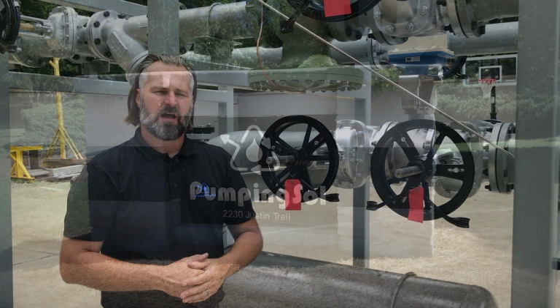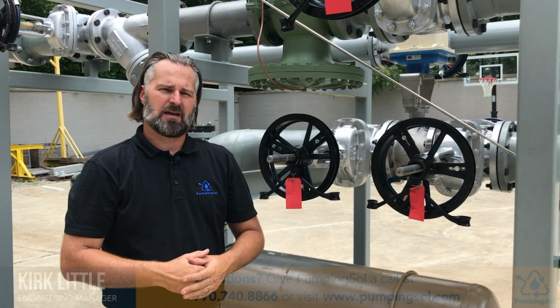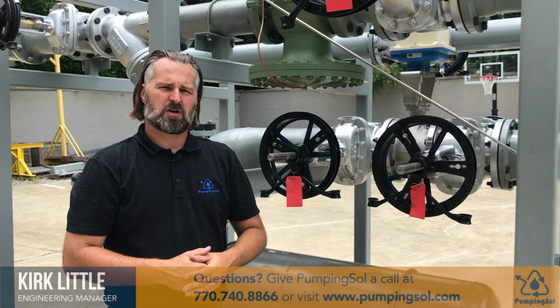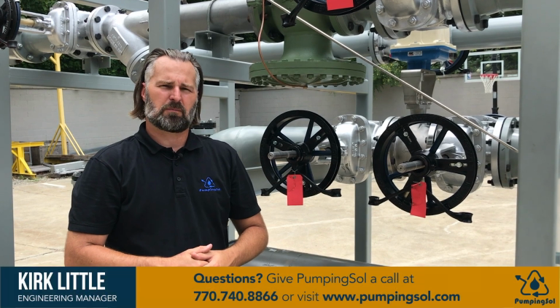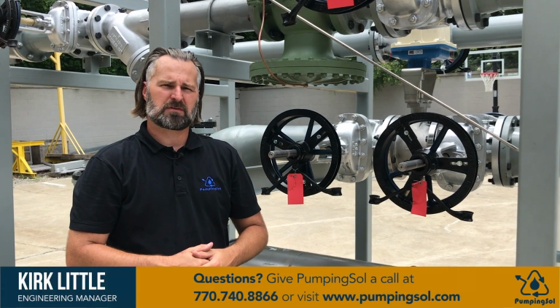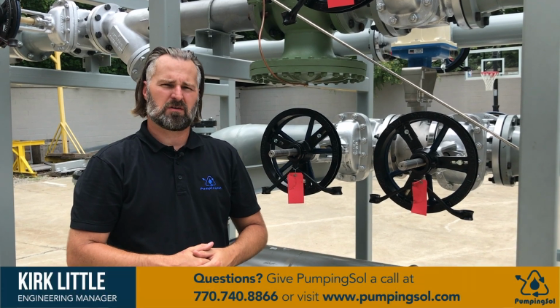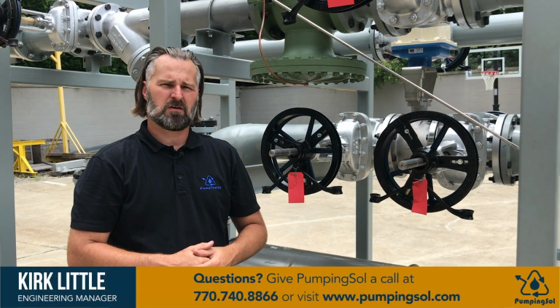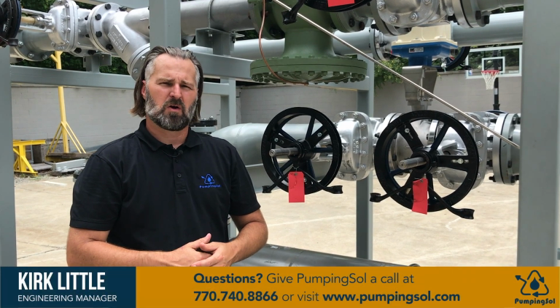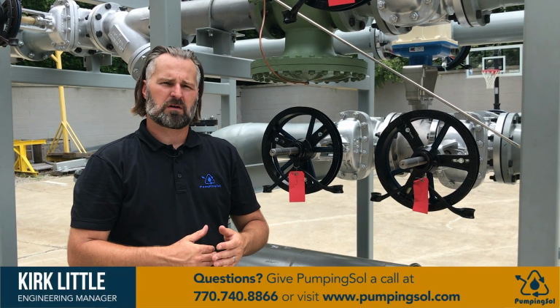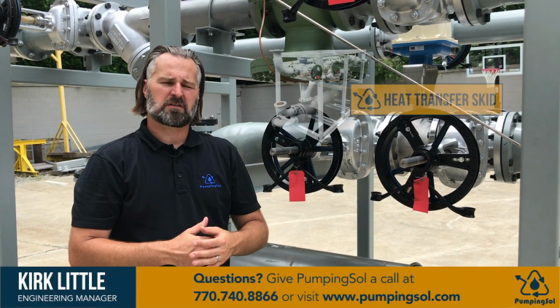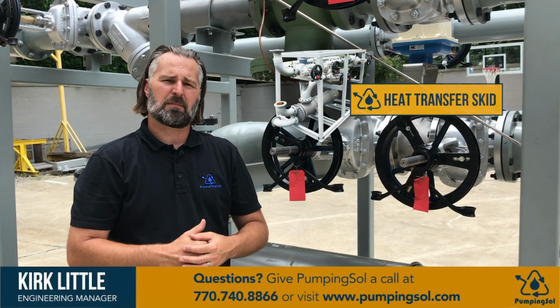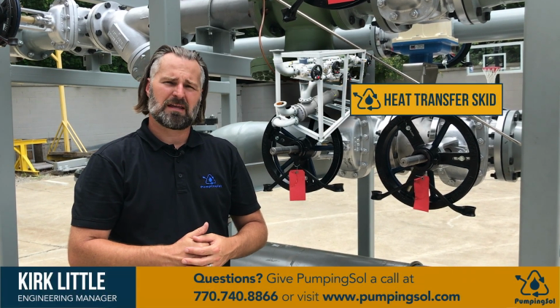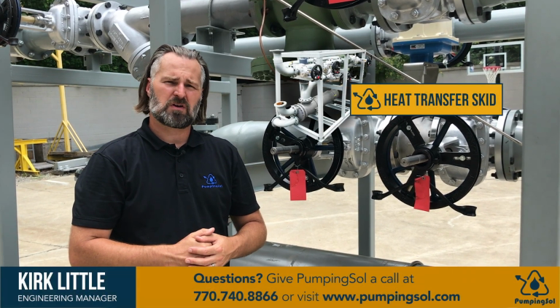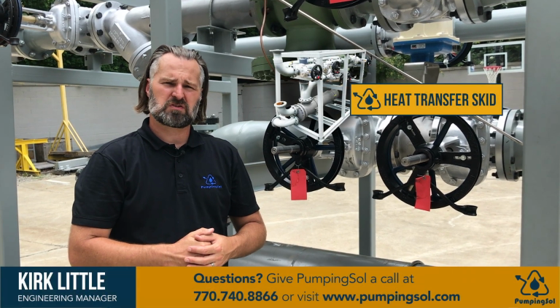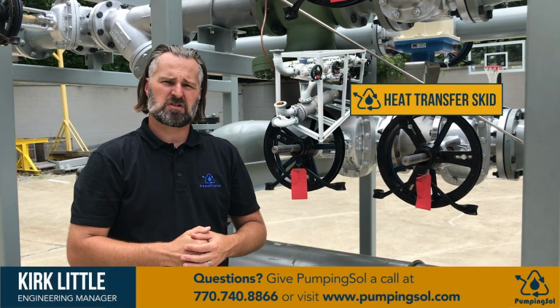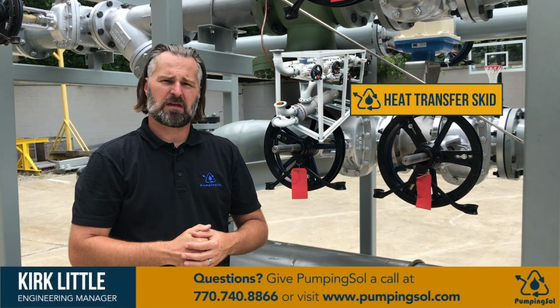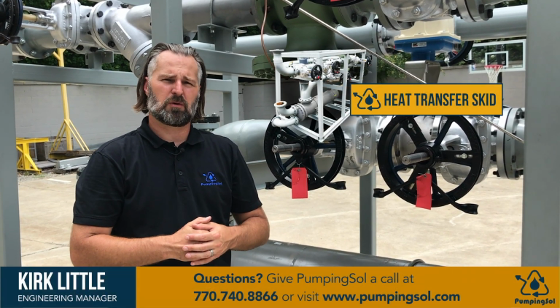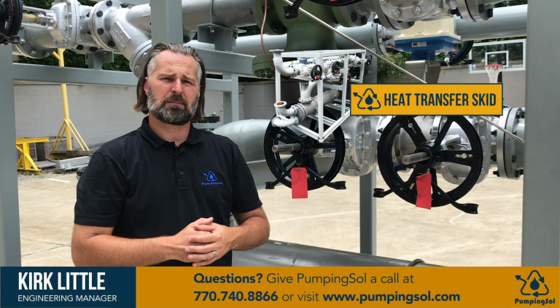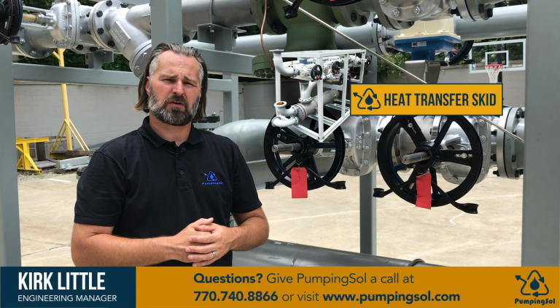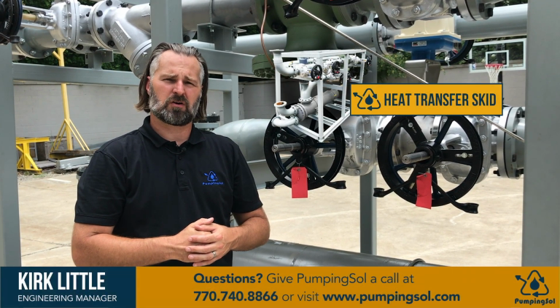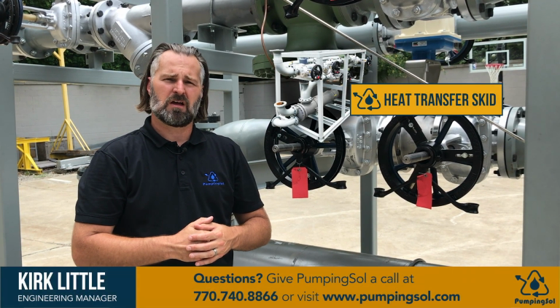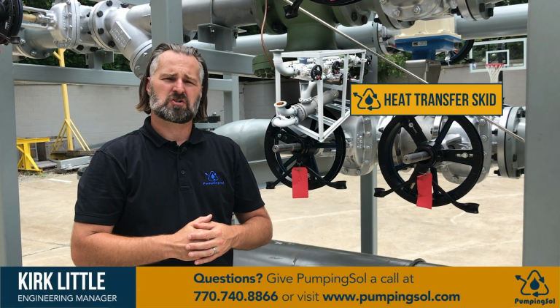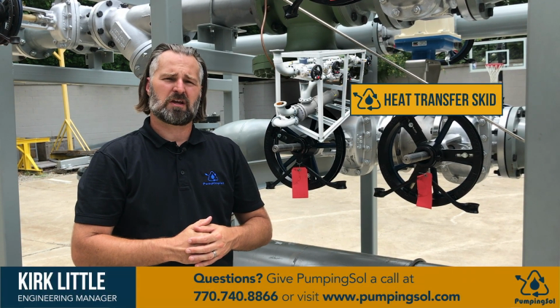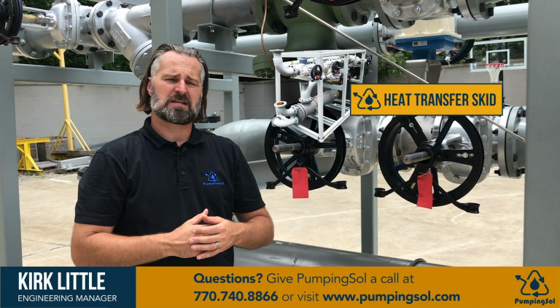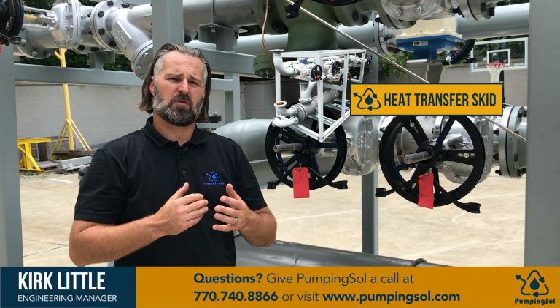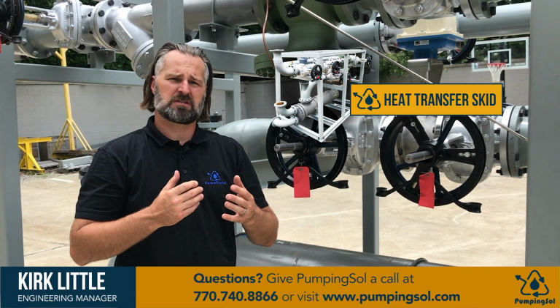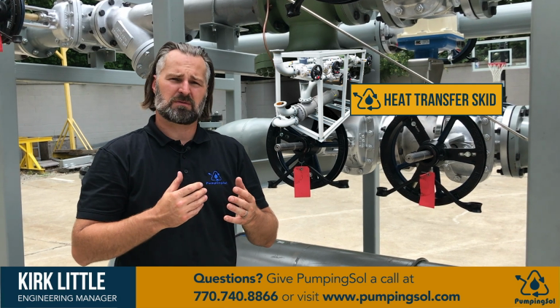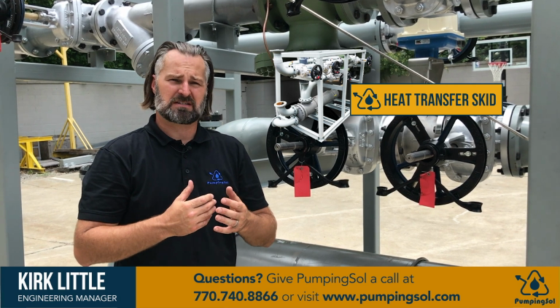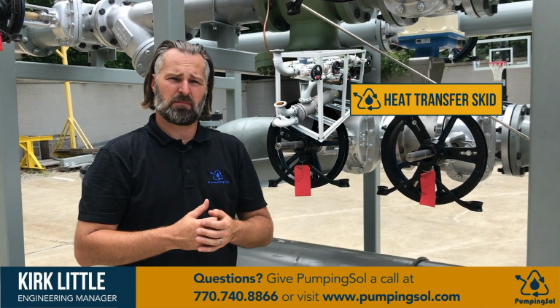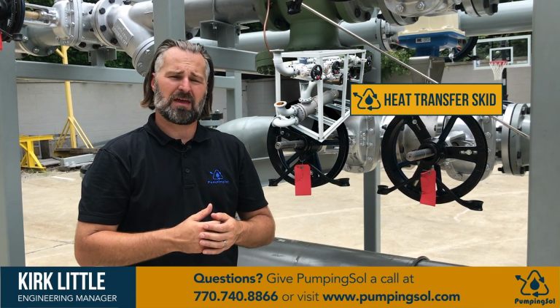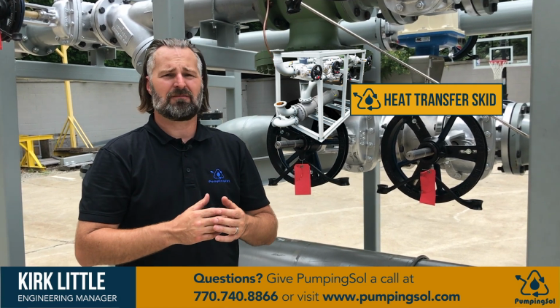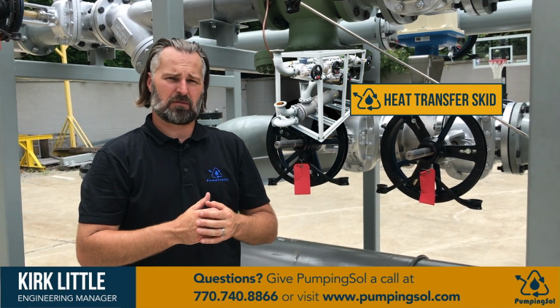Hey, it's Kirk from Pumping Soul here. We're going to talk today about a heat transfer system and get a little peek behind the curtain to show you guys how the system gets assembled and fabrication.